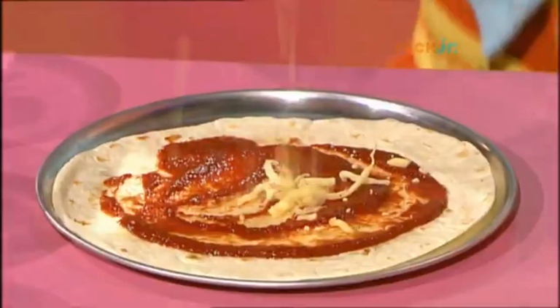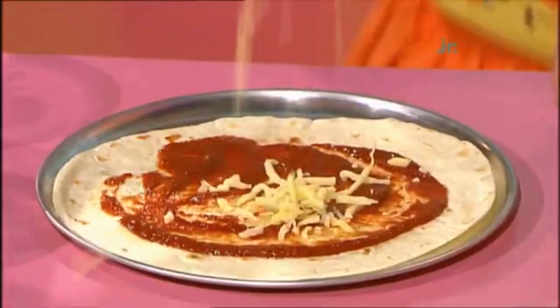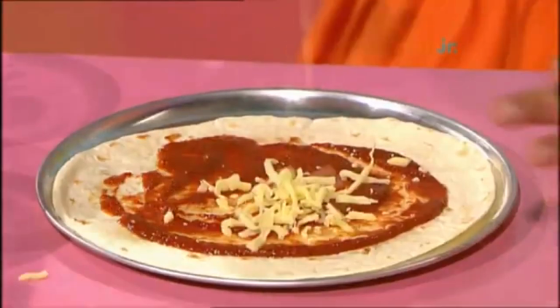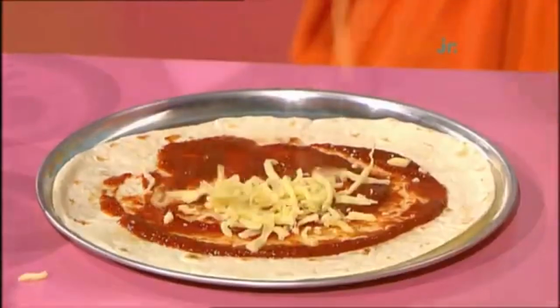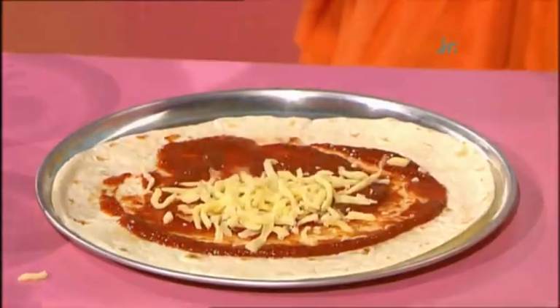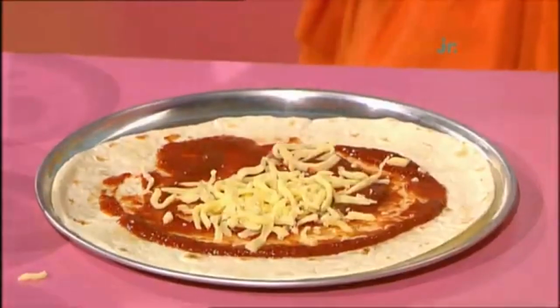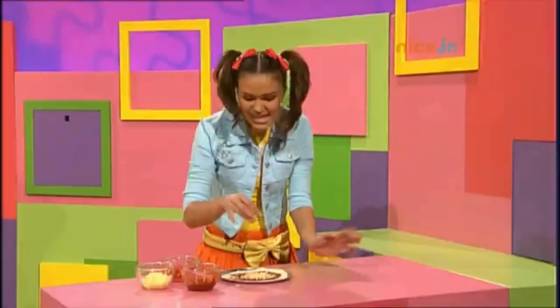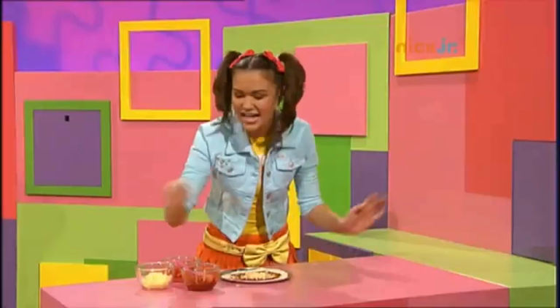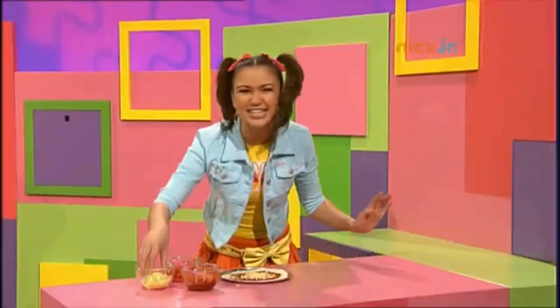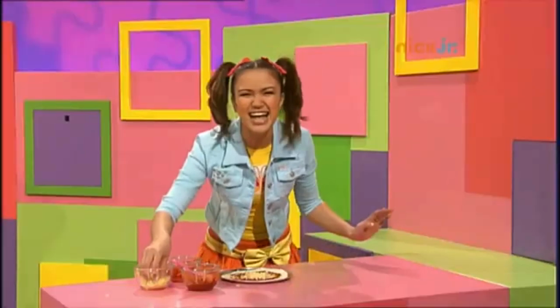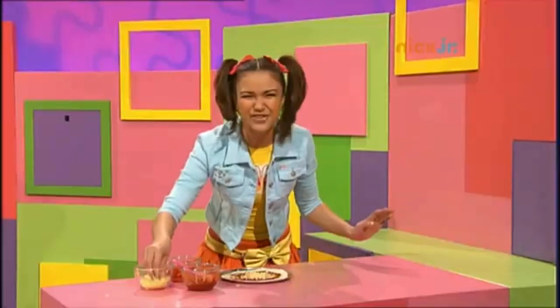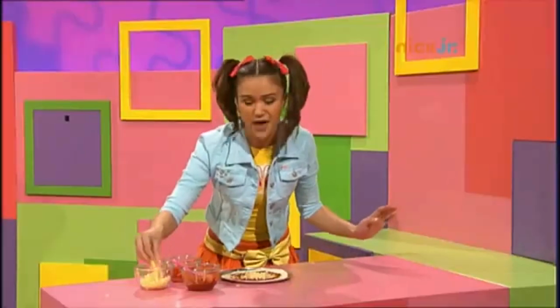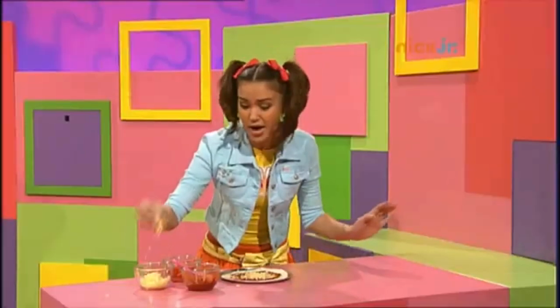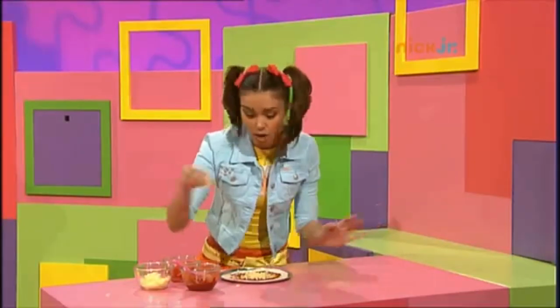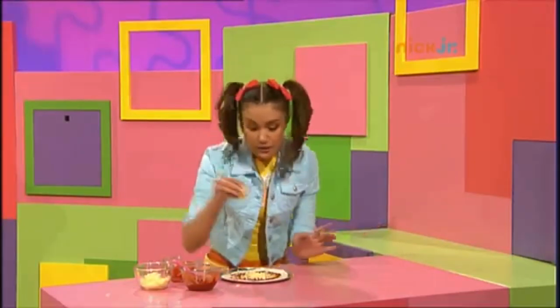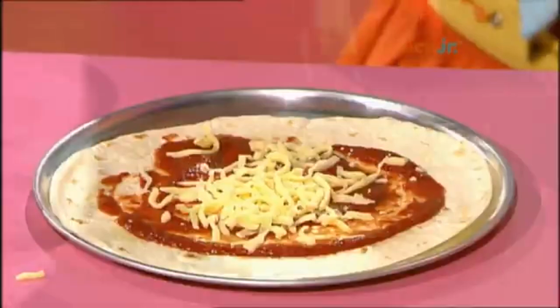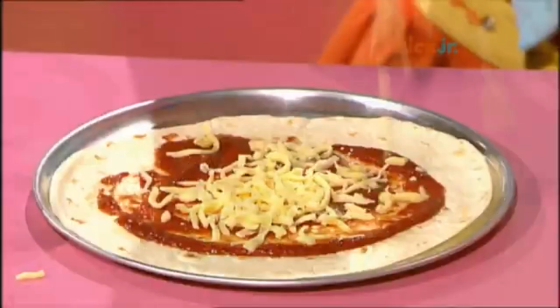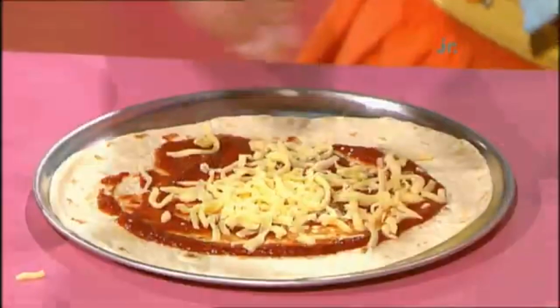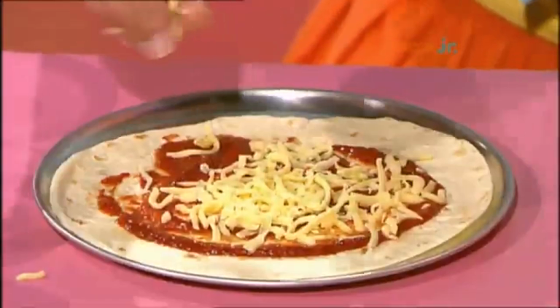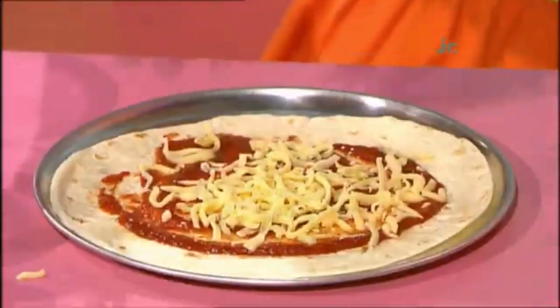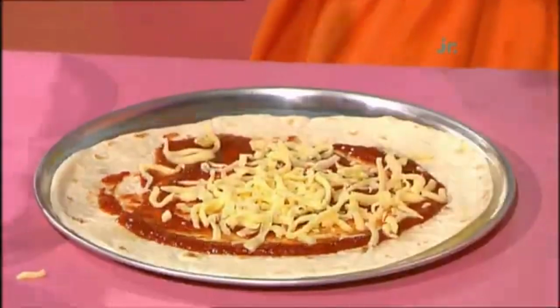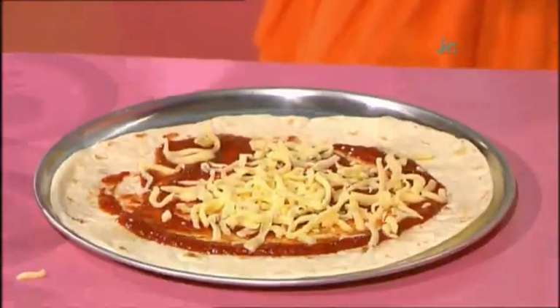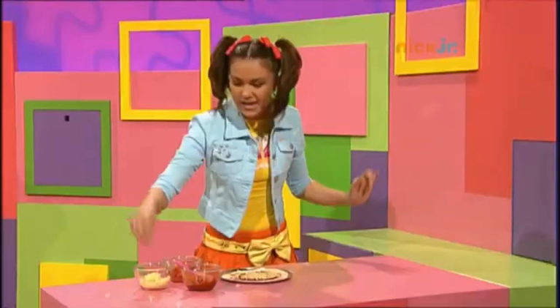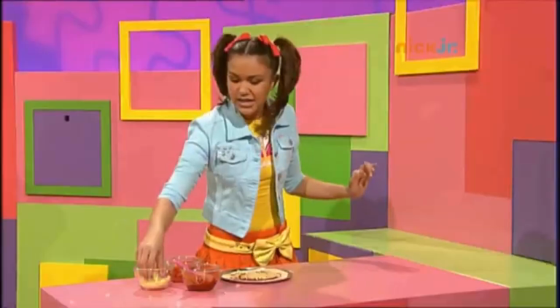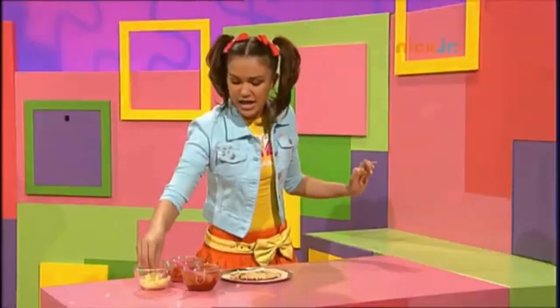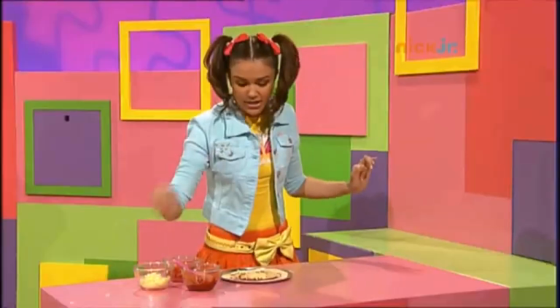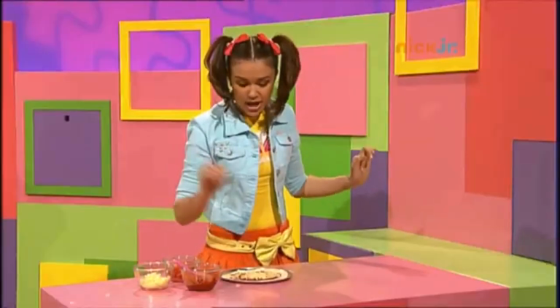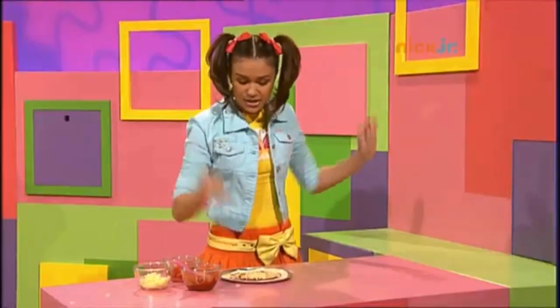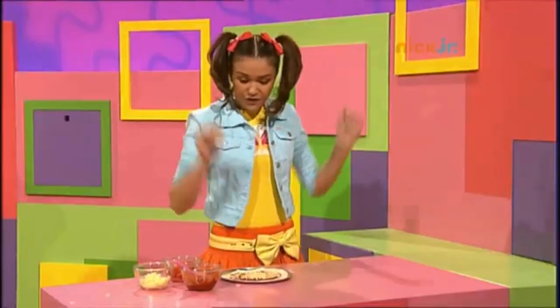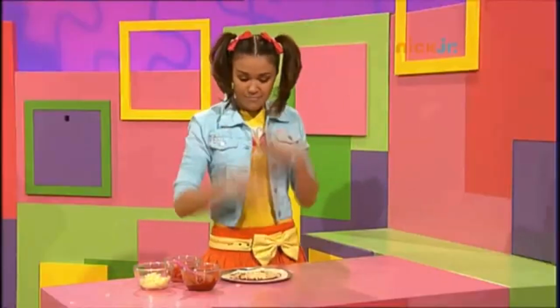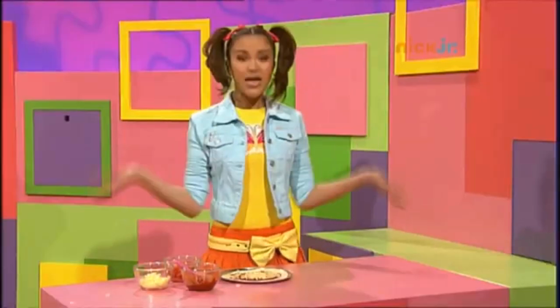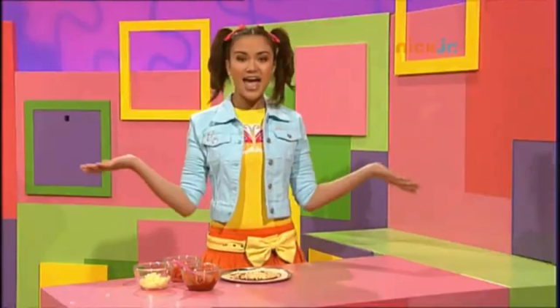Pizza, pizza, pizza, it's a lot, a lot of fun. Pizza, pizza, pizza, it's a lot, a lot of fun.